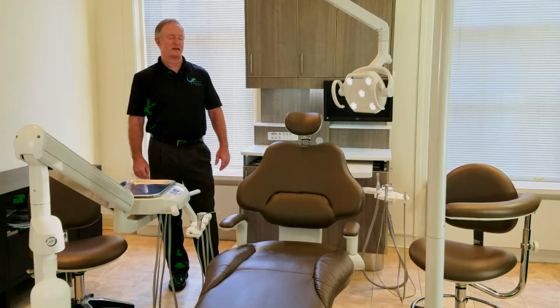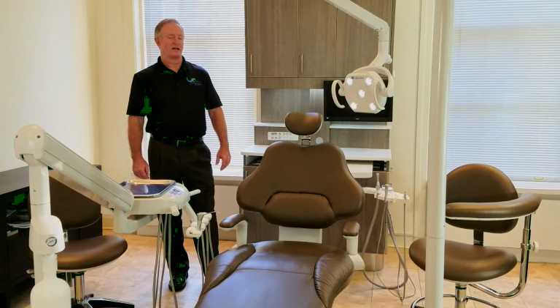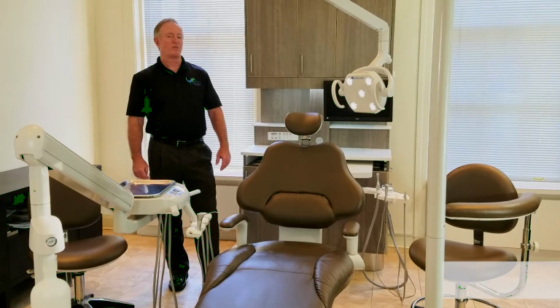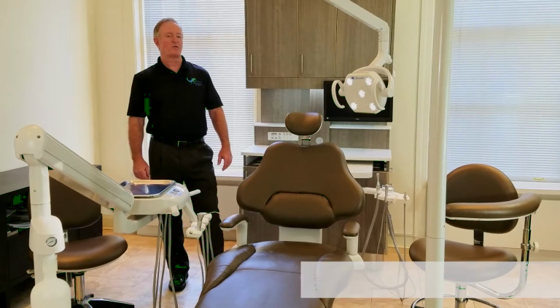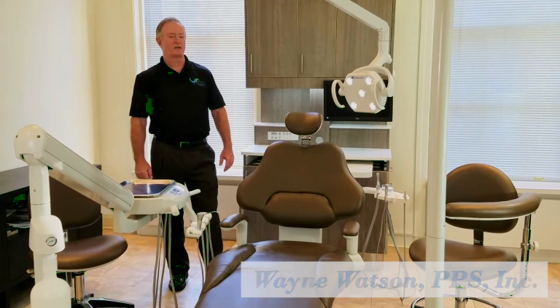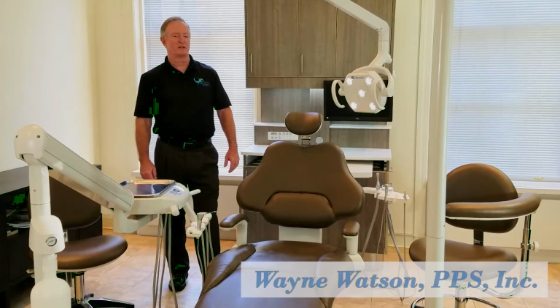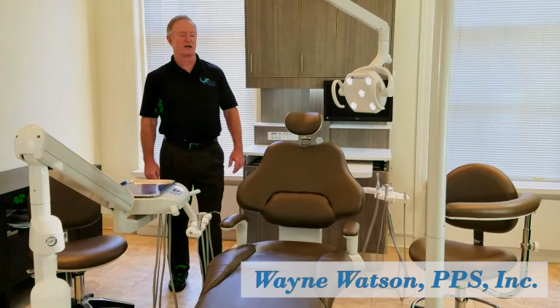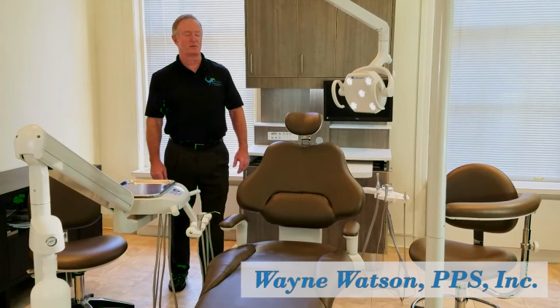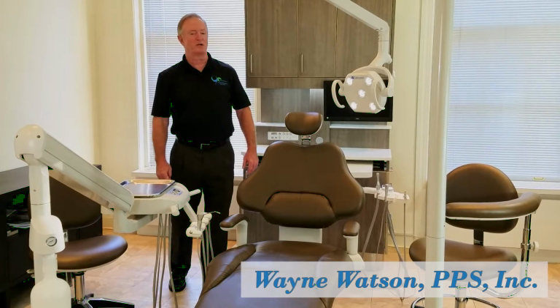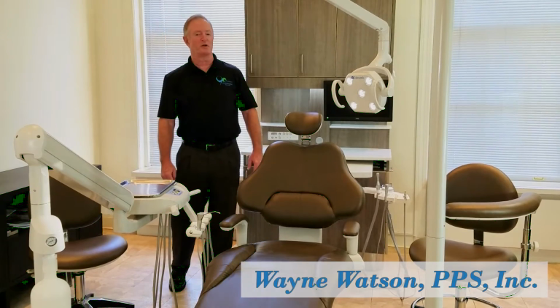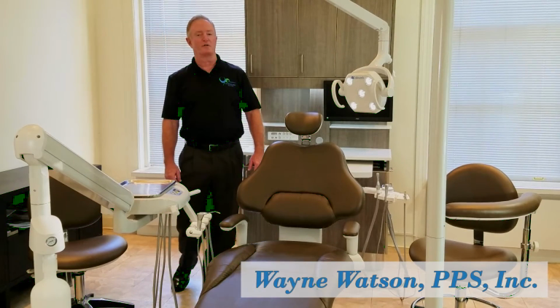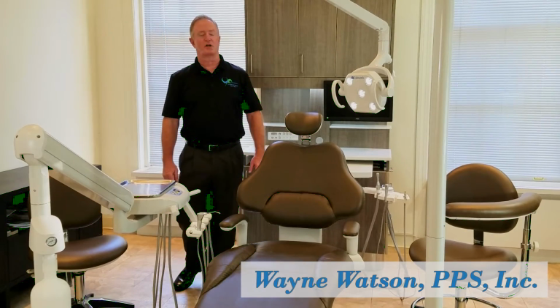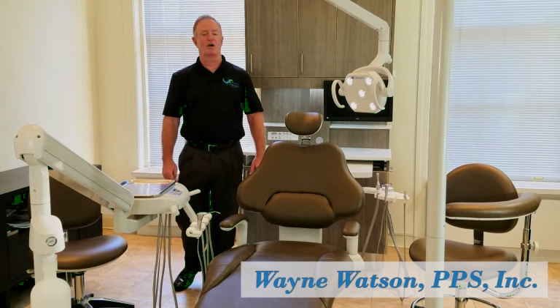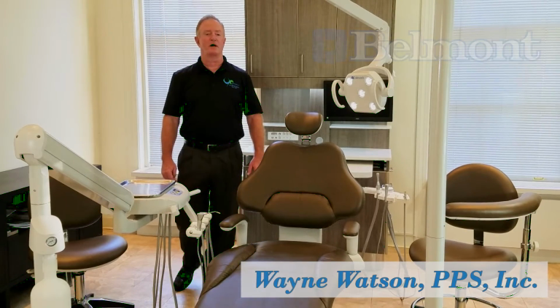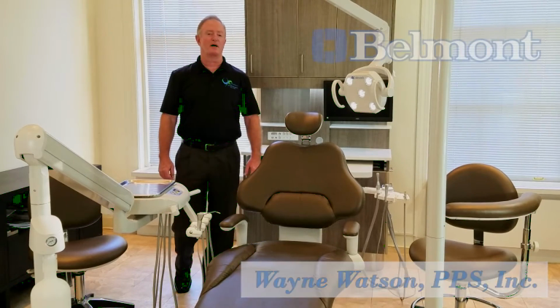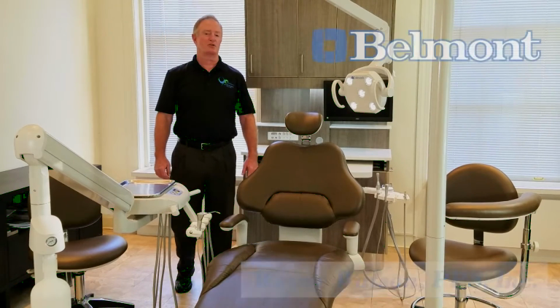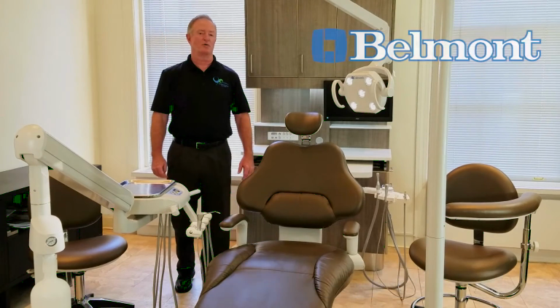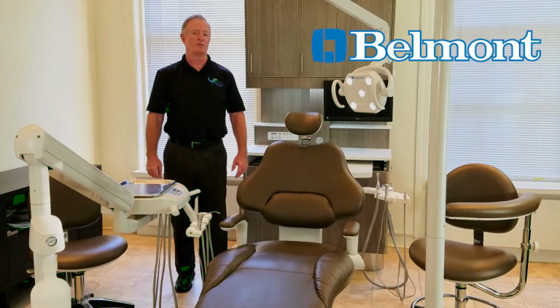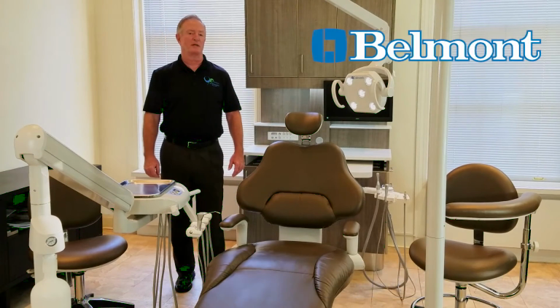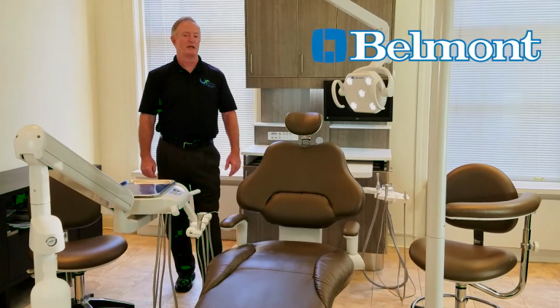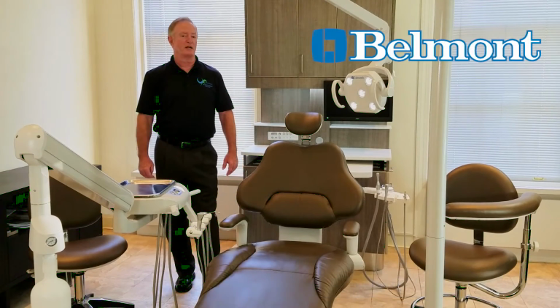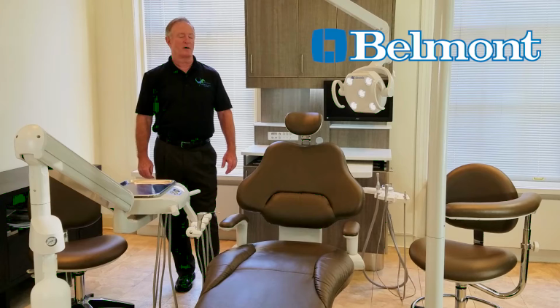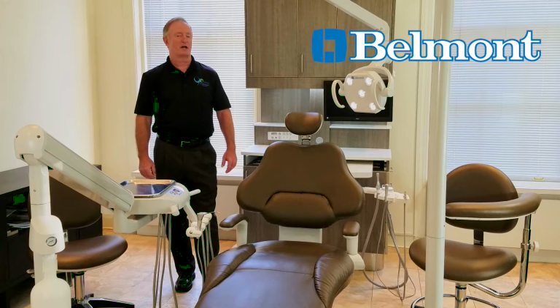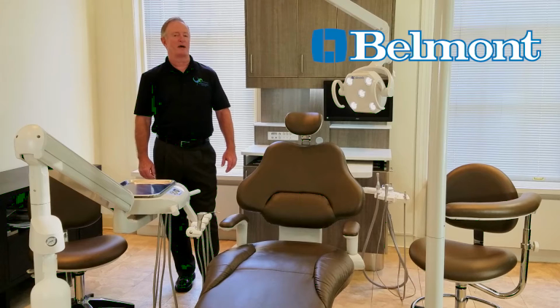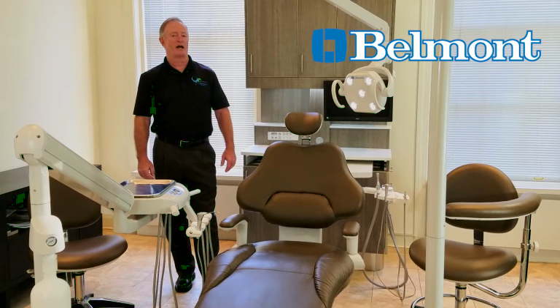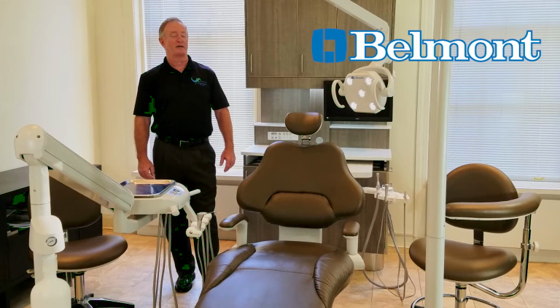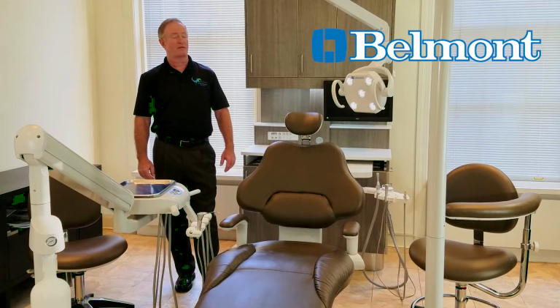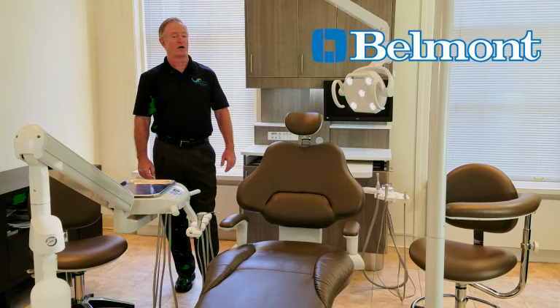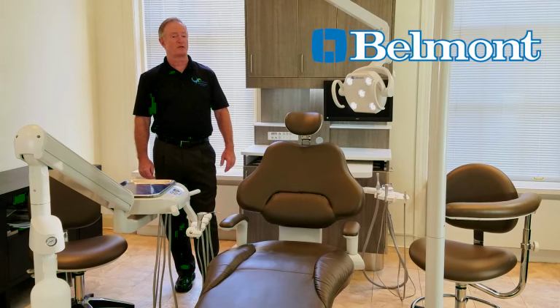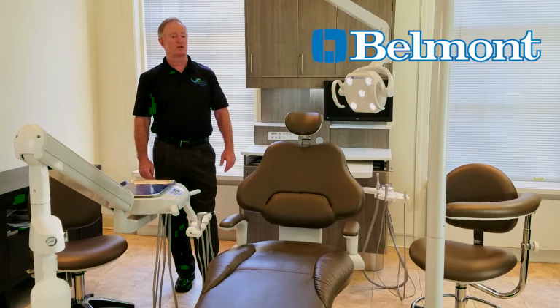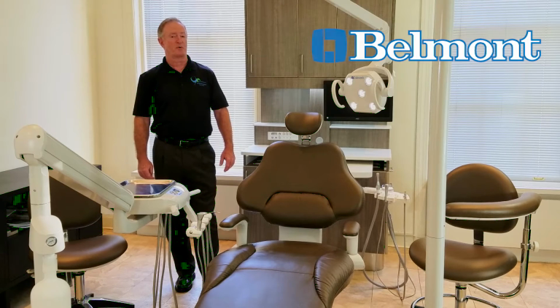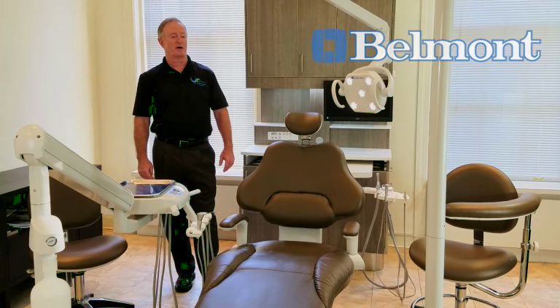Hello, I'm Wayne Watson and I'm speaking to you from the Takara Belmont Showroom in Uptown Manhattan, not far from Central Park.